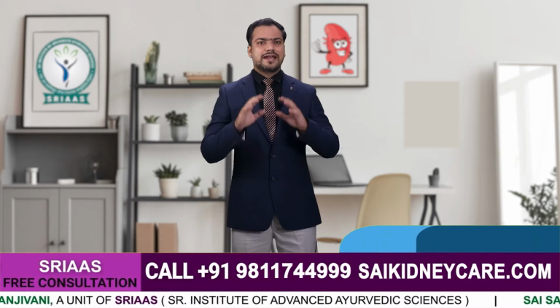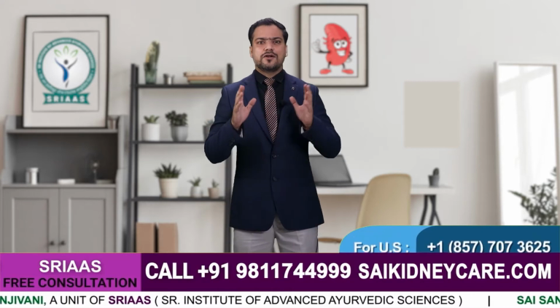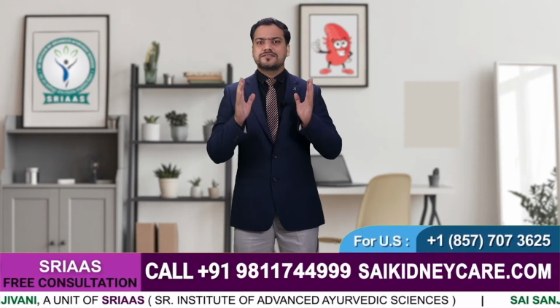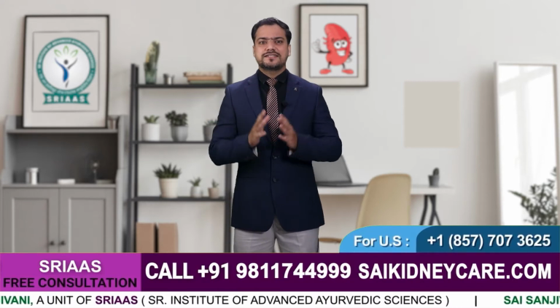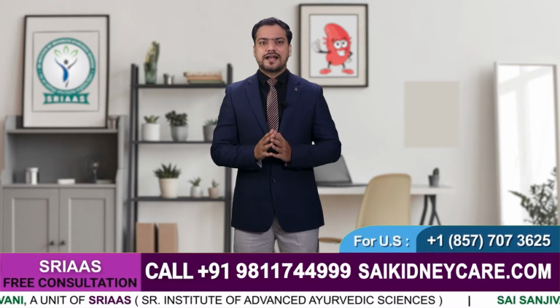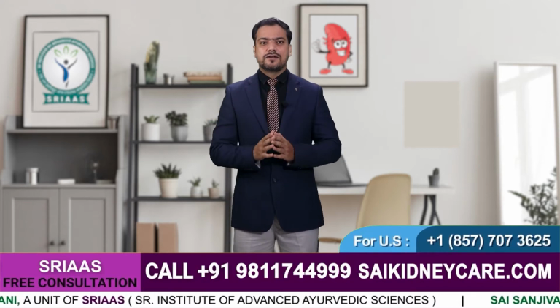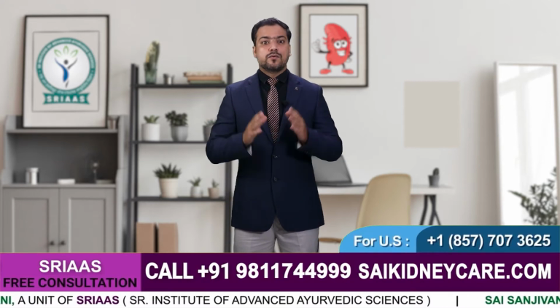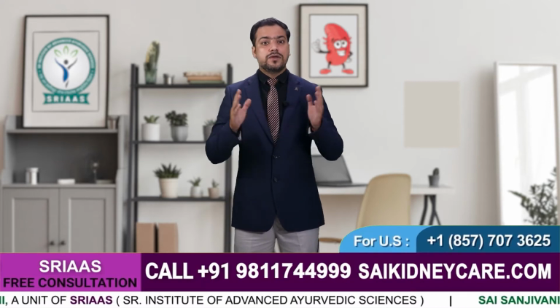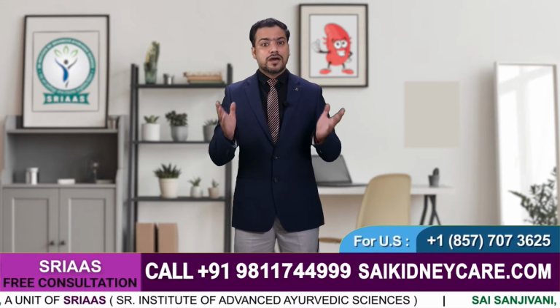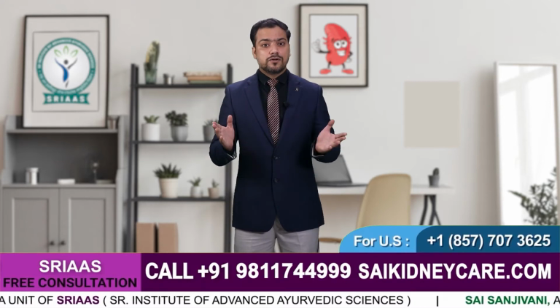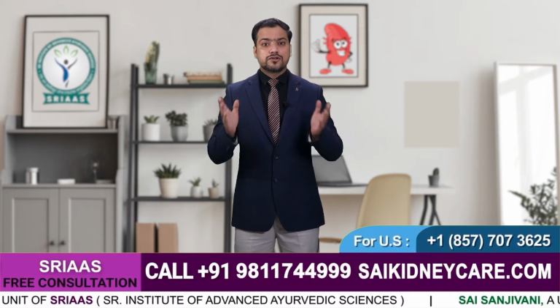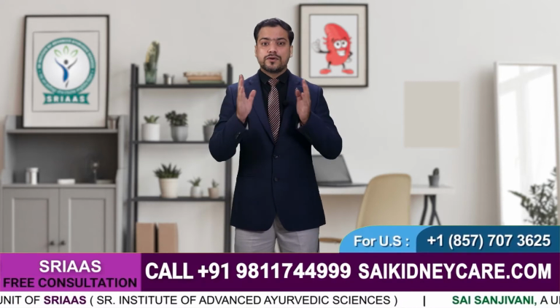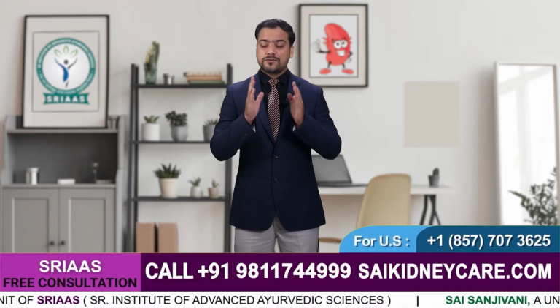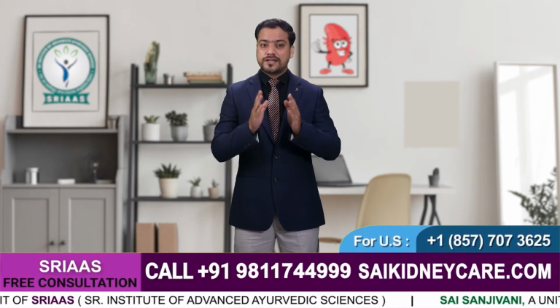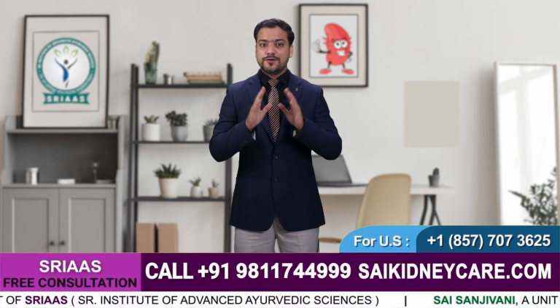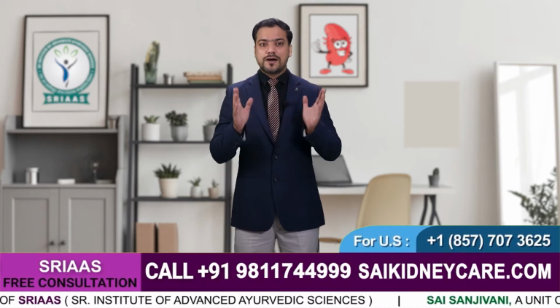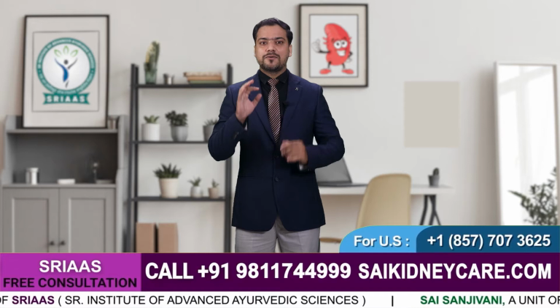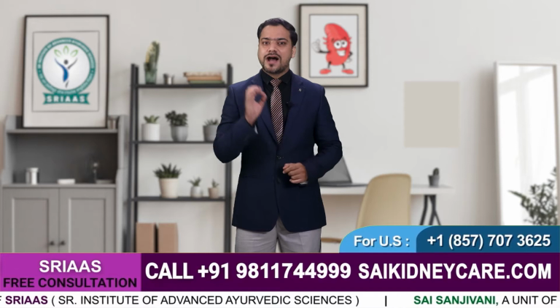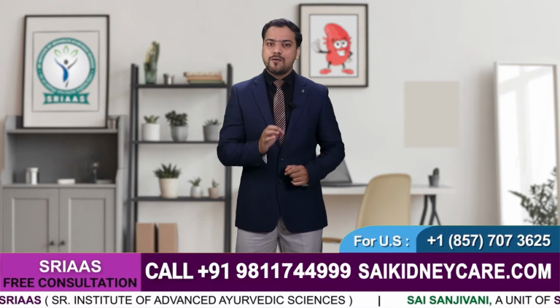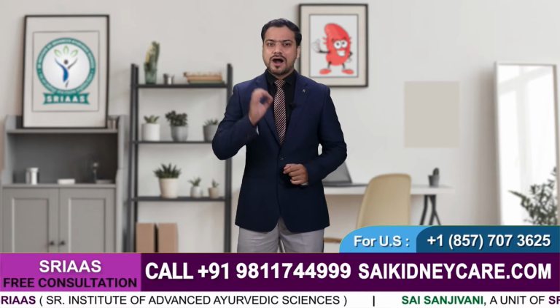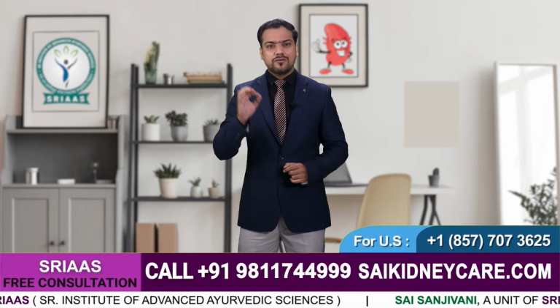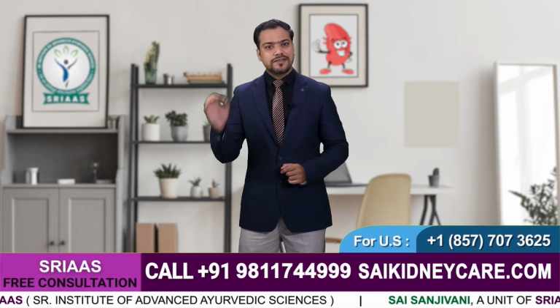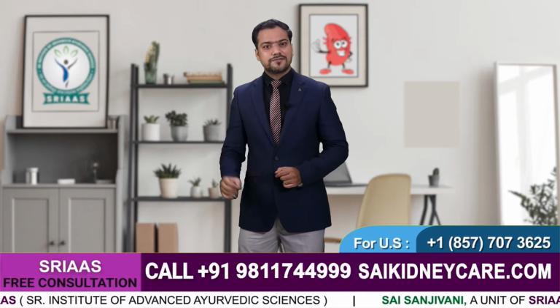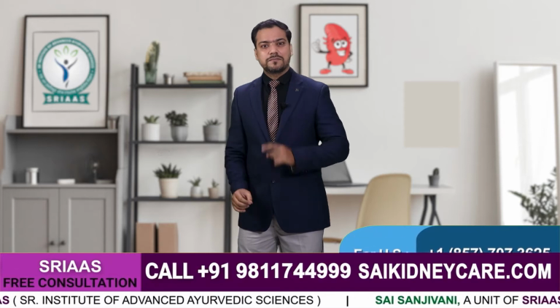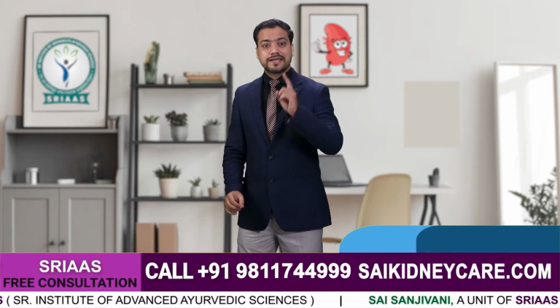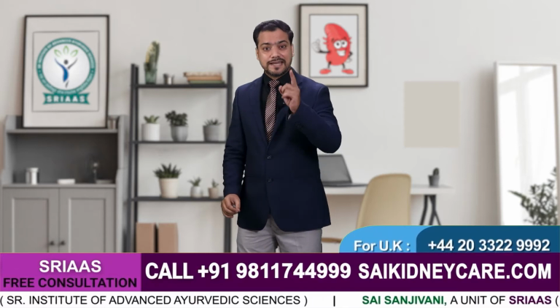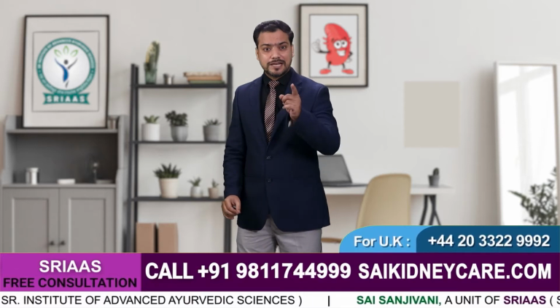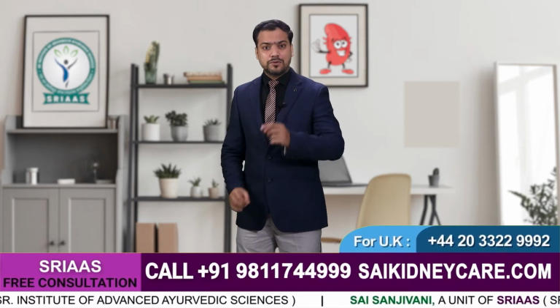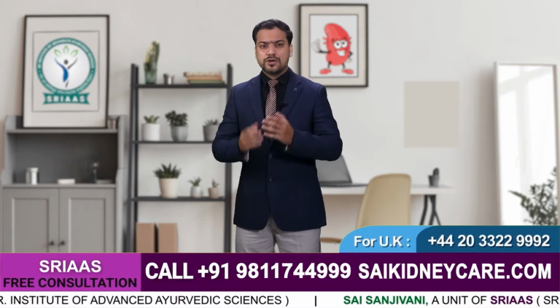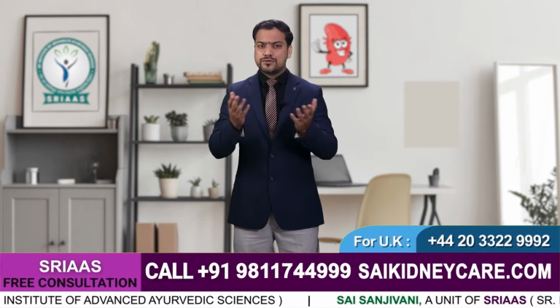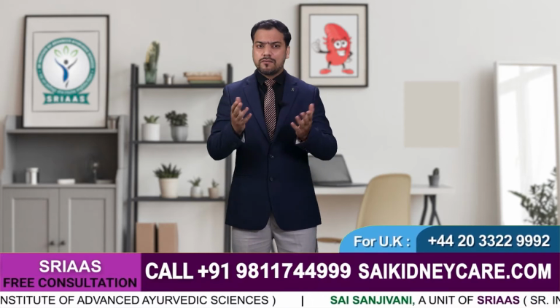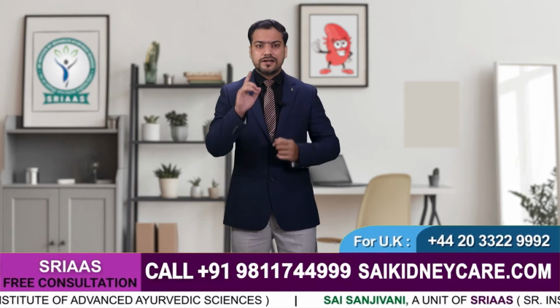We are also going to tell you about how Ayurvedic treatment can help you avoid this situation.